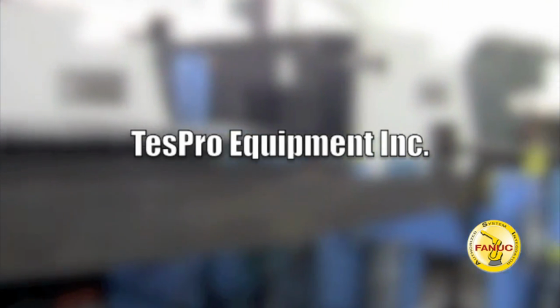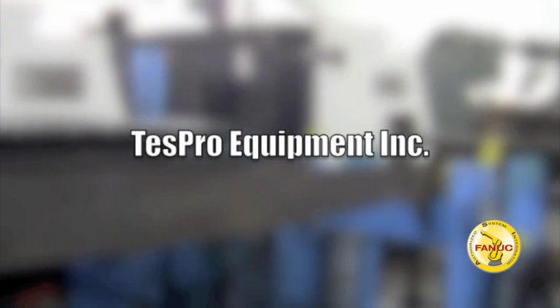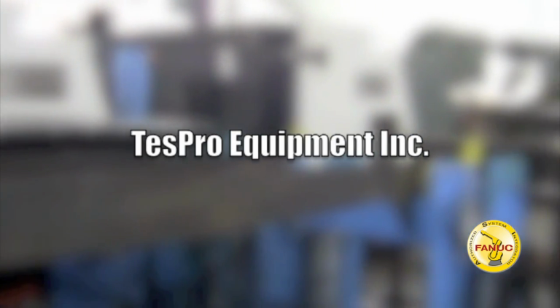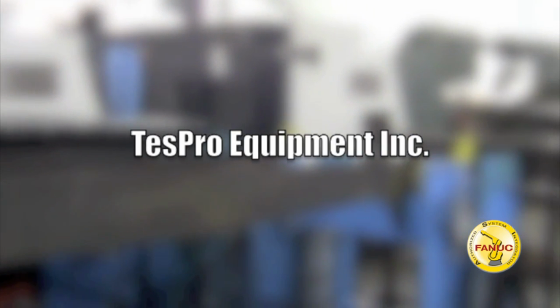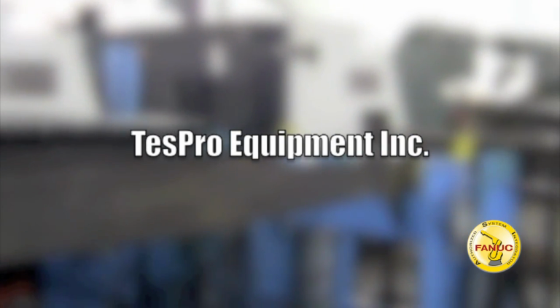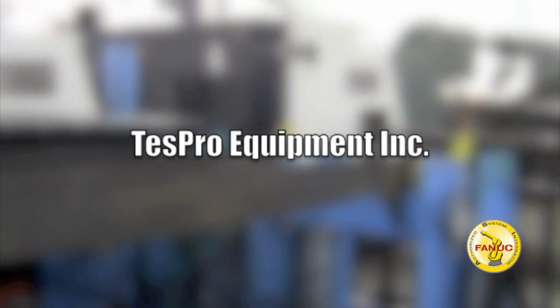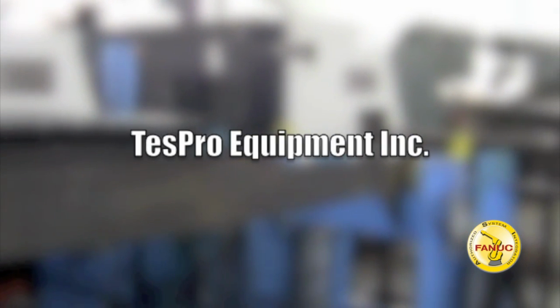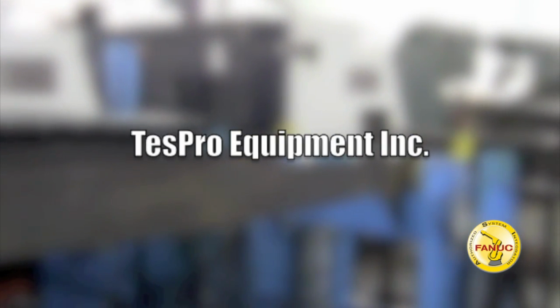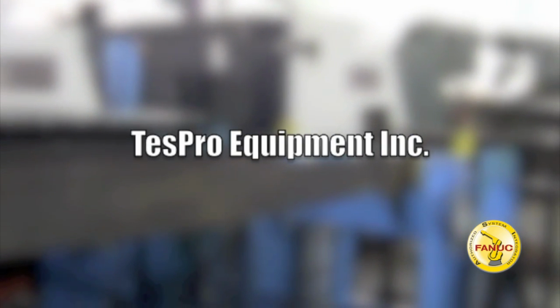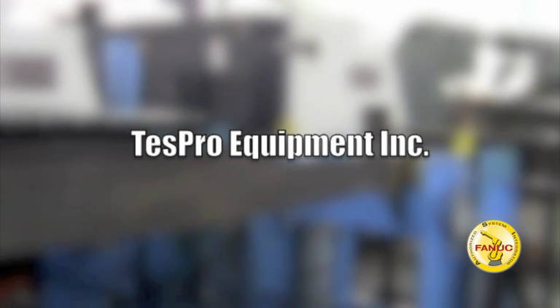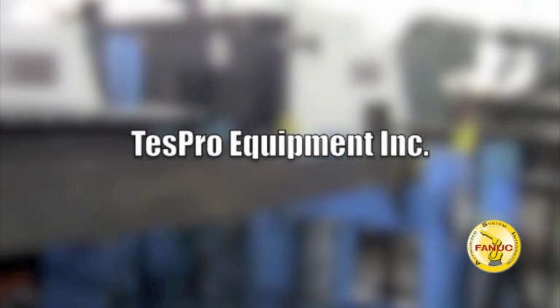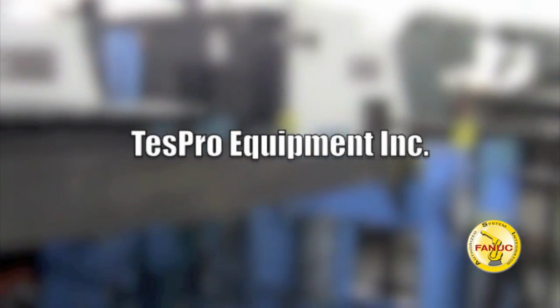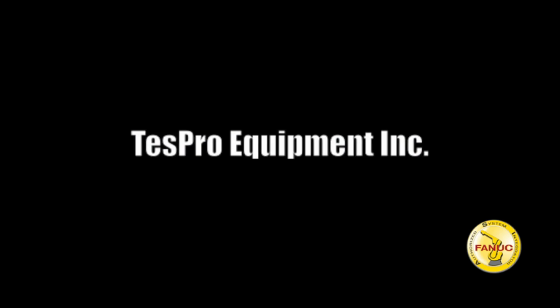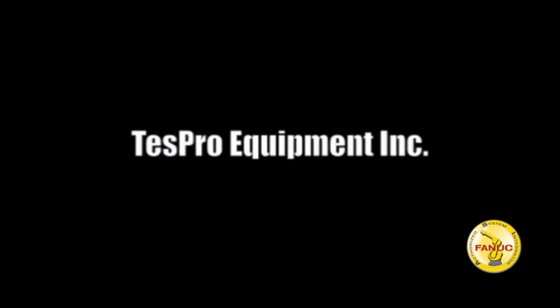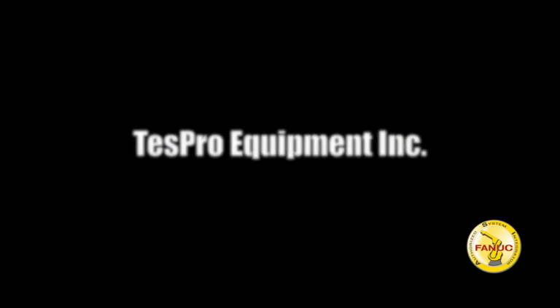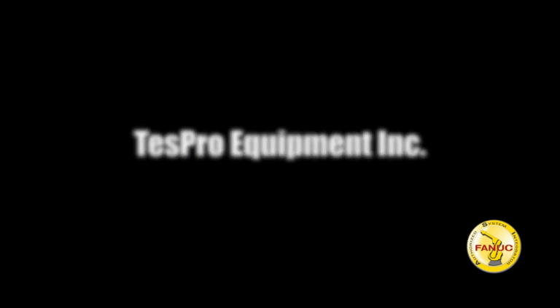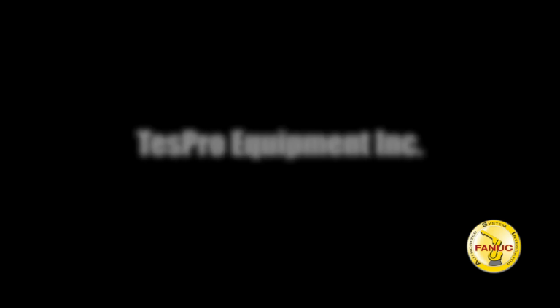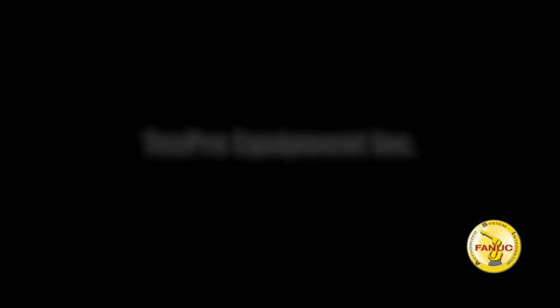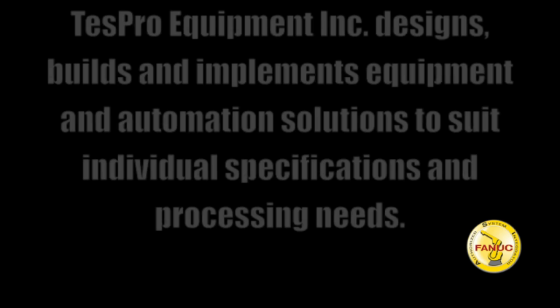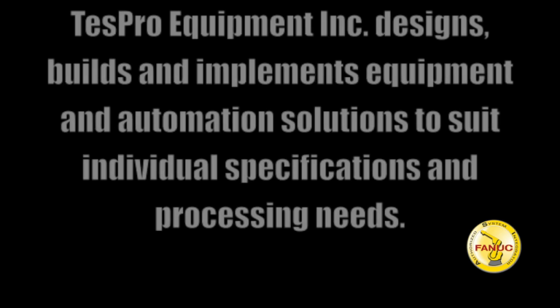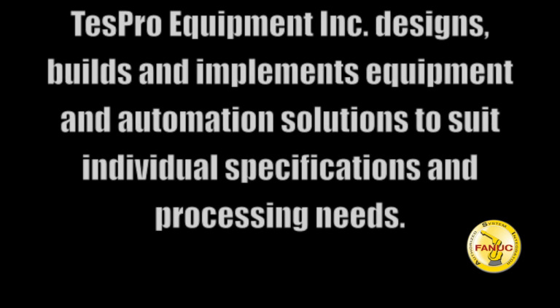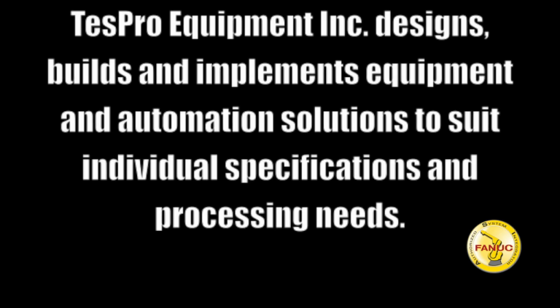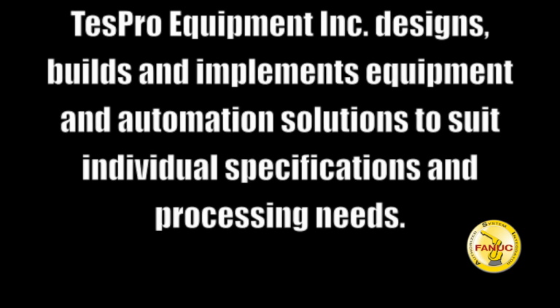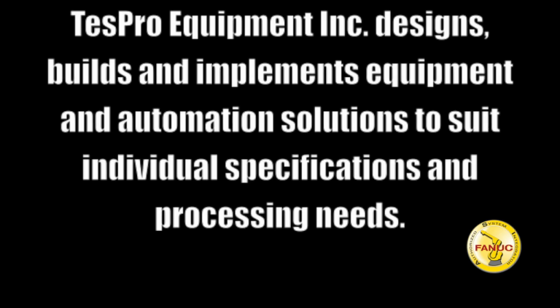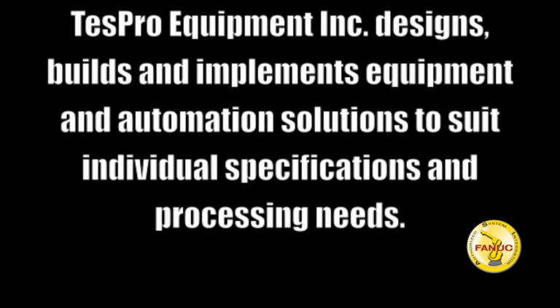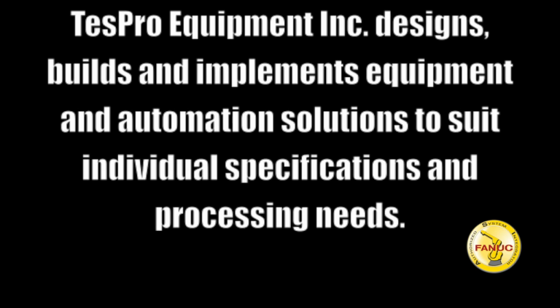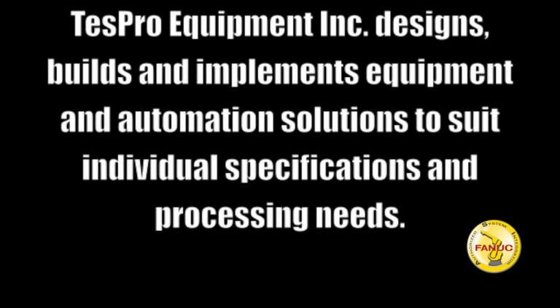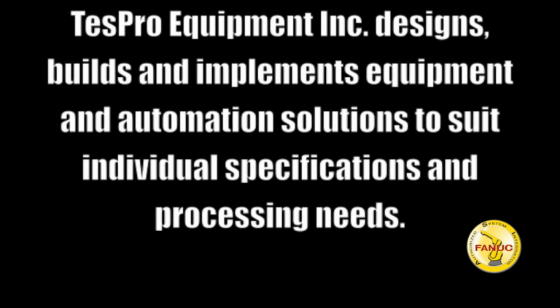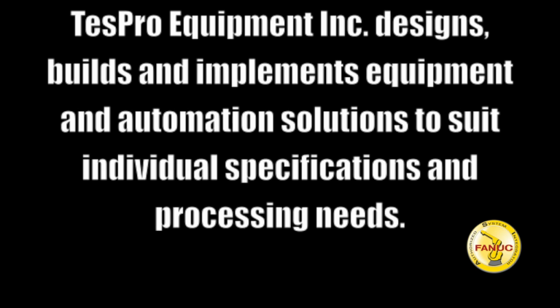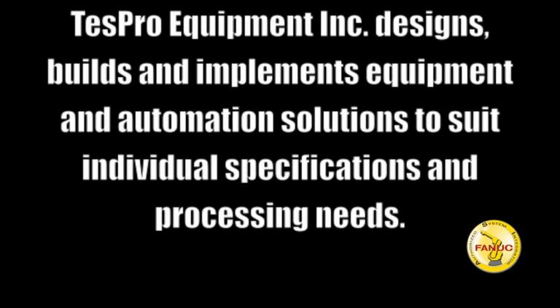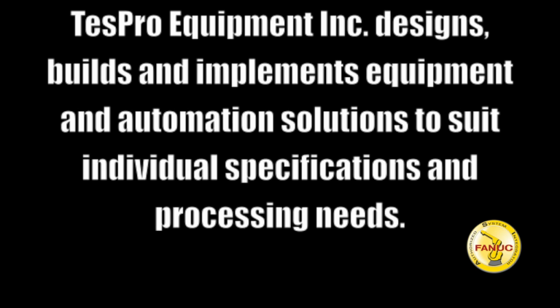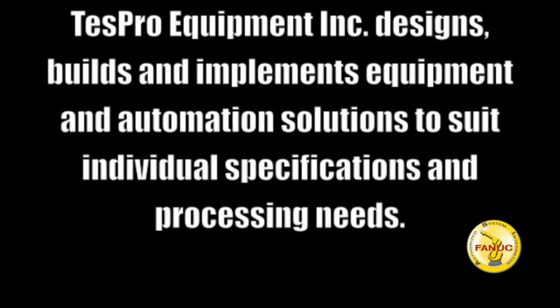An authorized TESPRO Equipment Incorporated designs, builds and implements equipment and automation to suit individual specifications and processing needs.